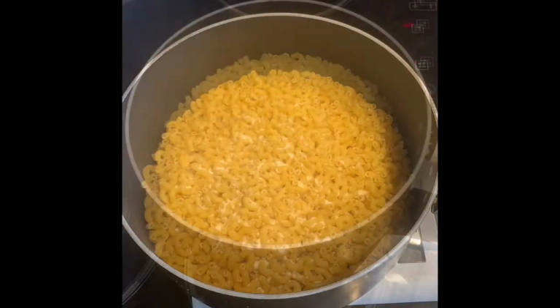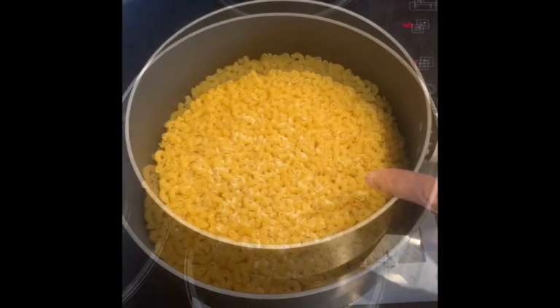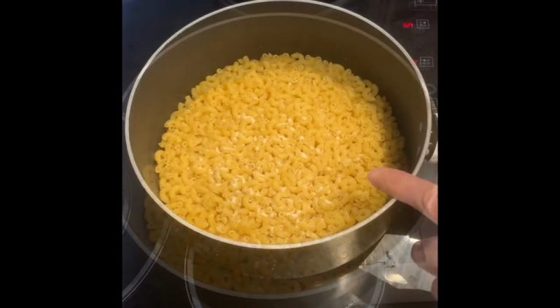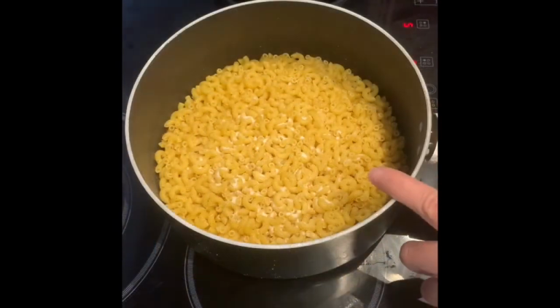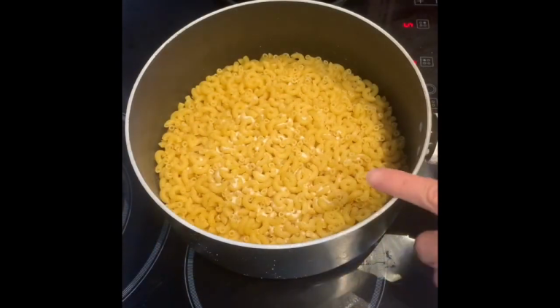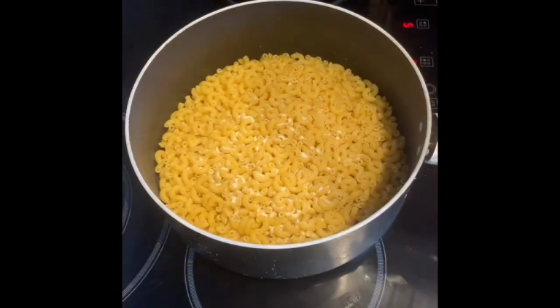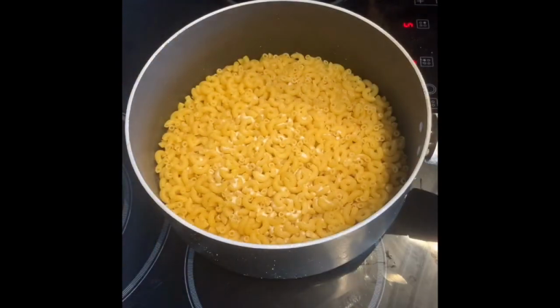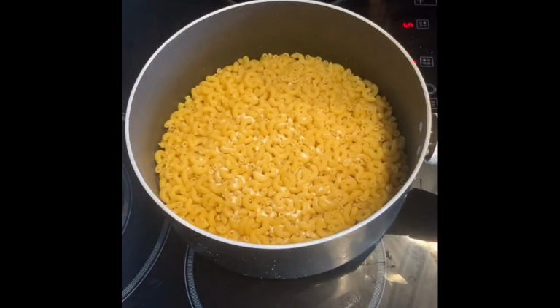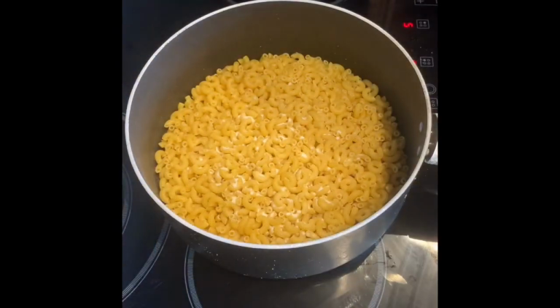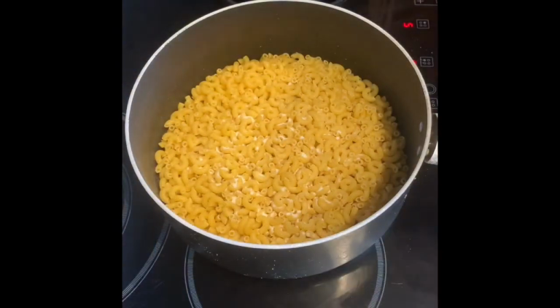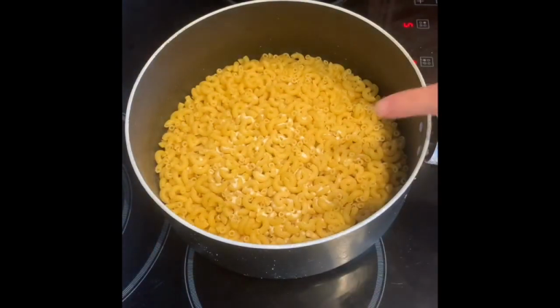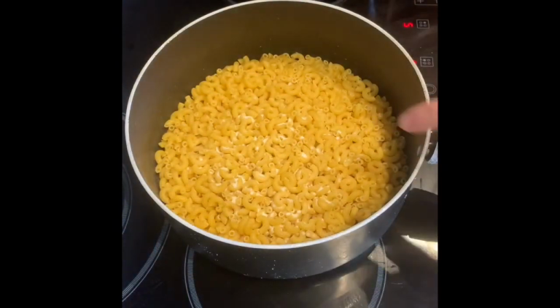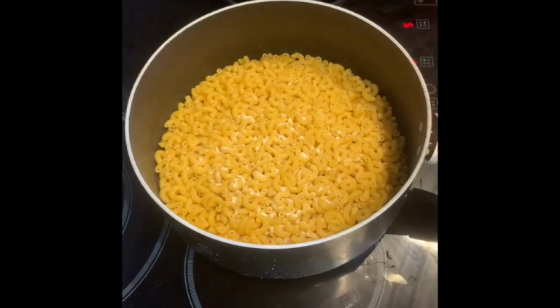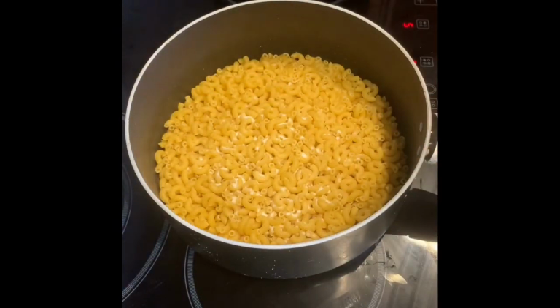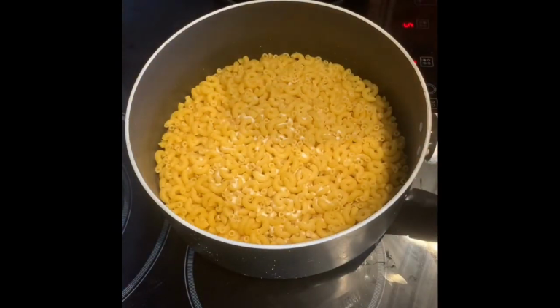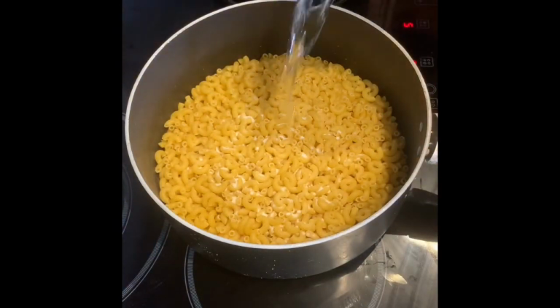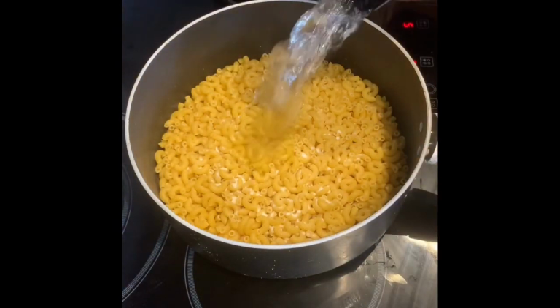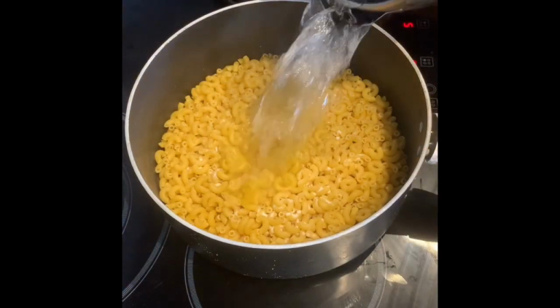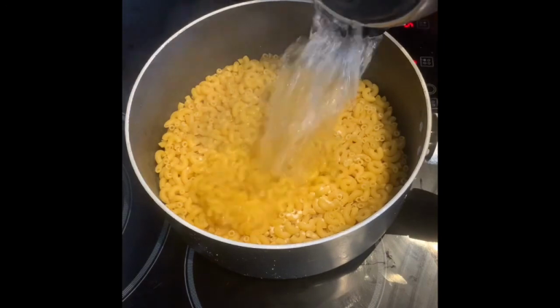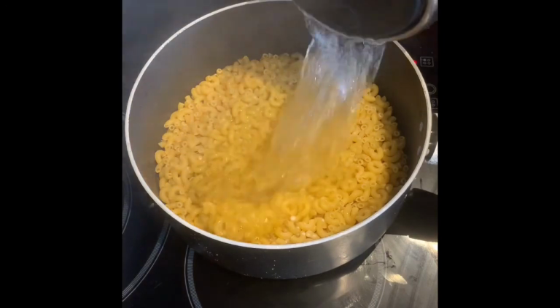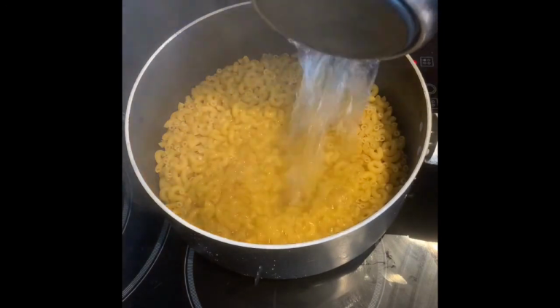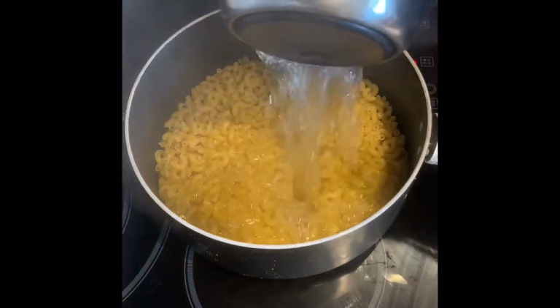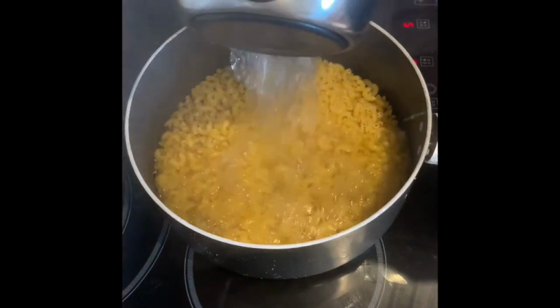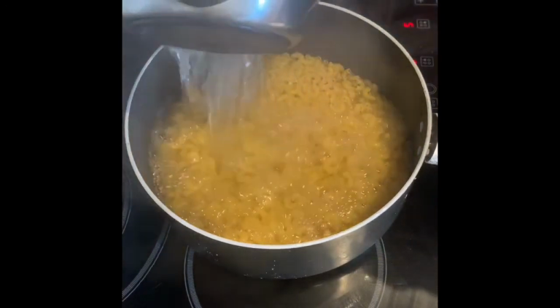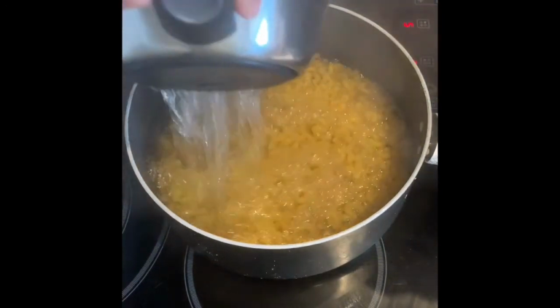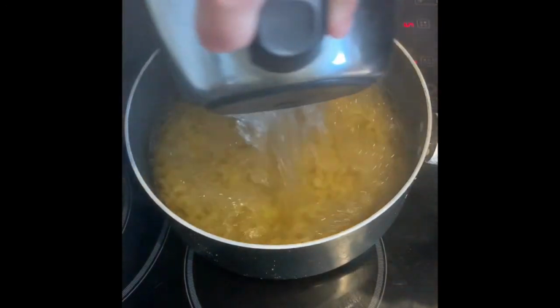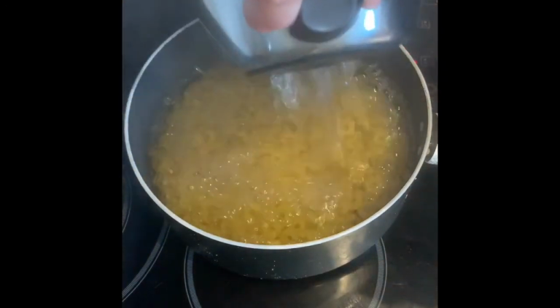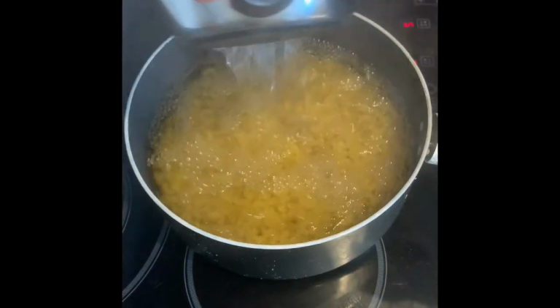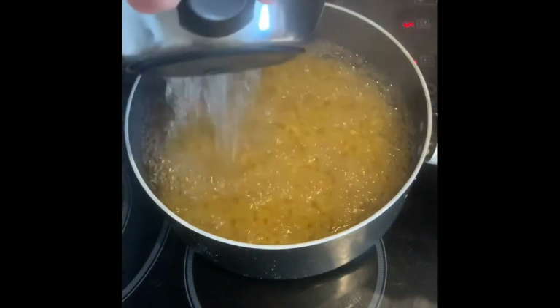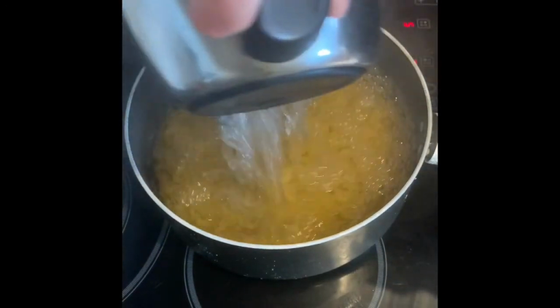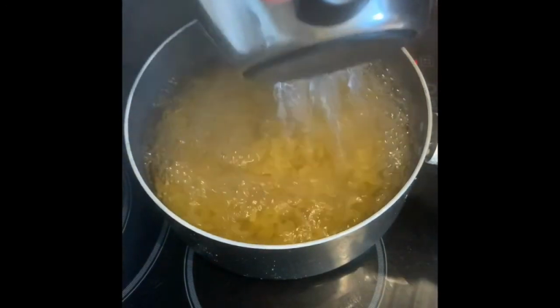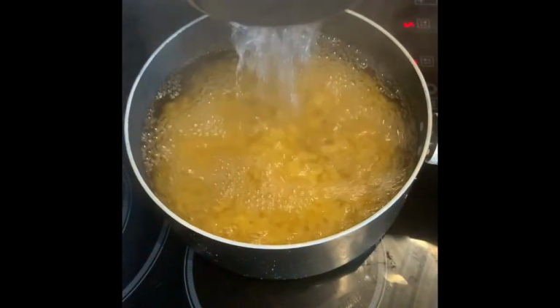Put the macaroni in a pot with salt and boiling water and cook it until al dente.